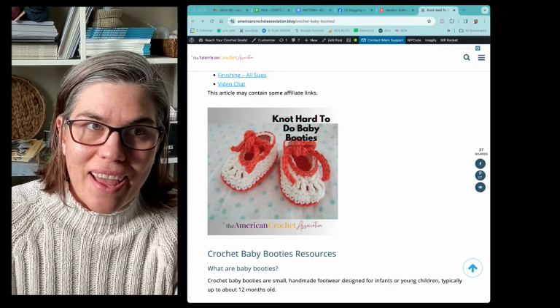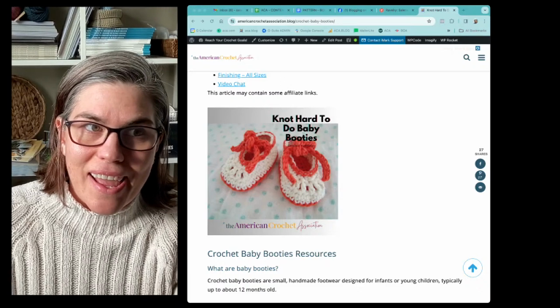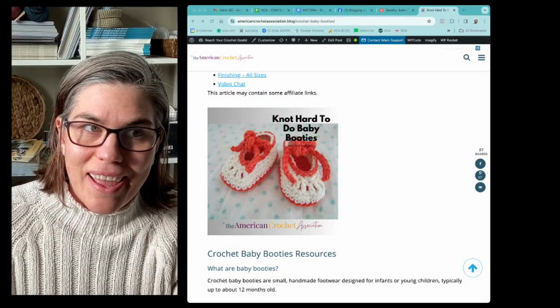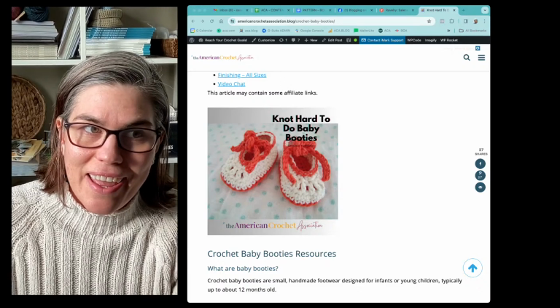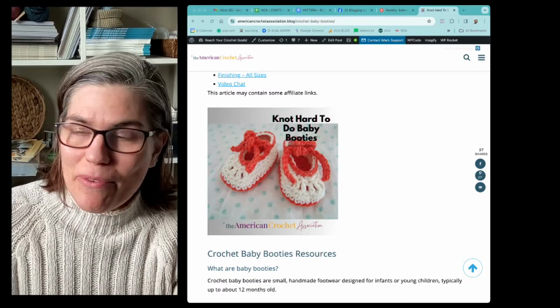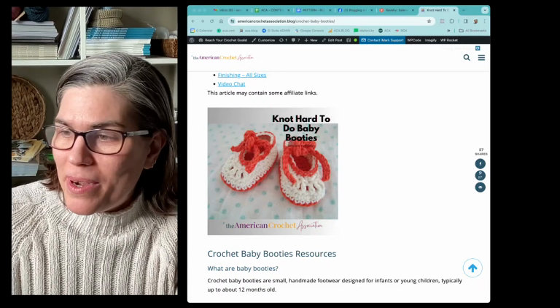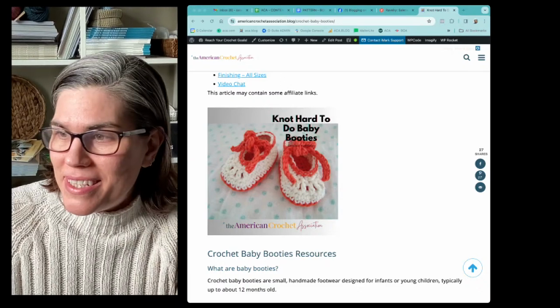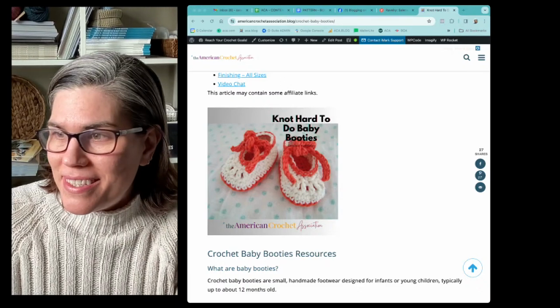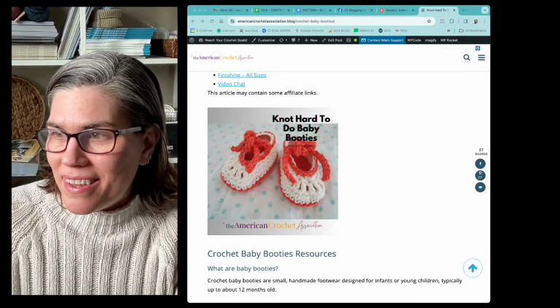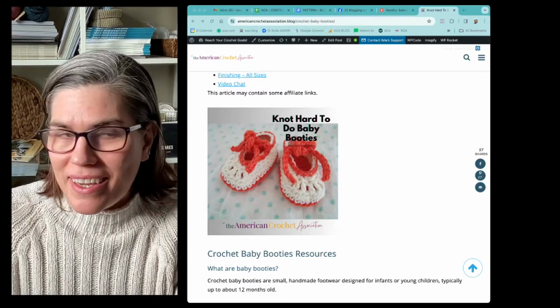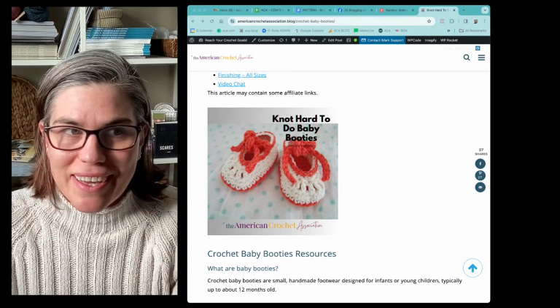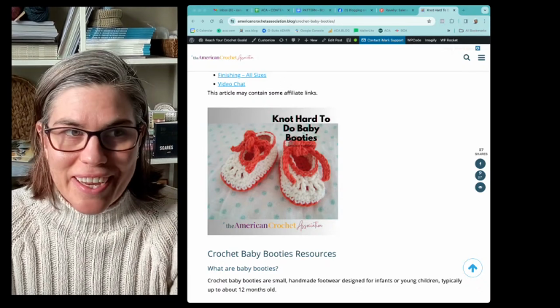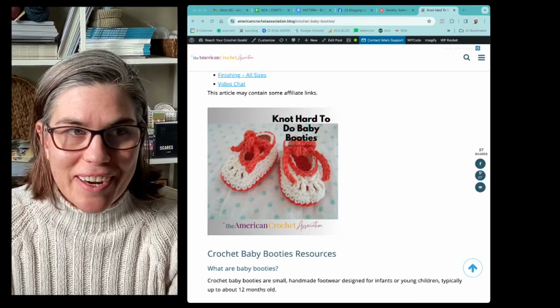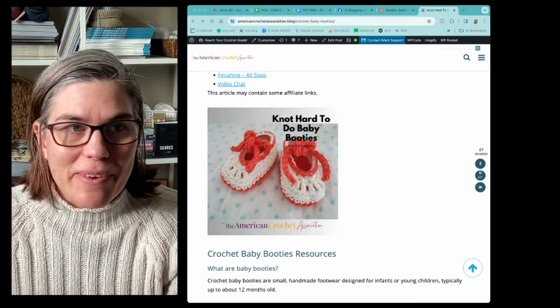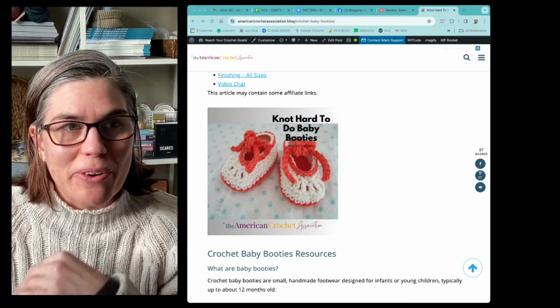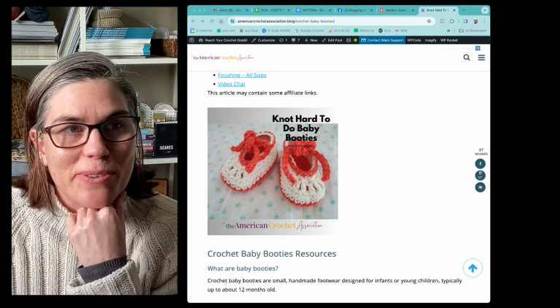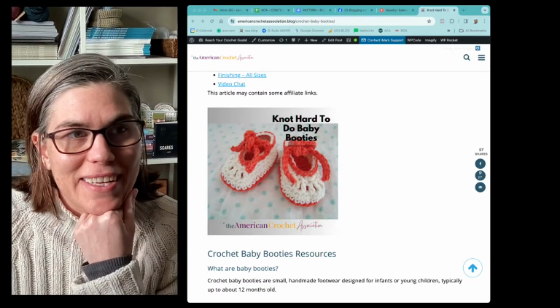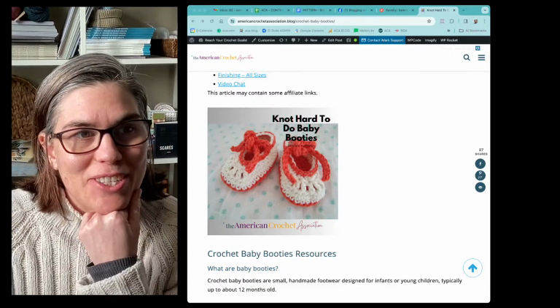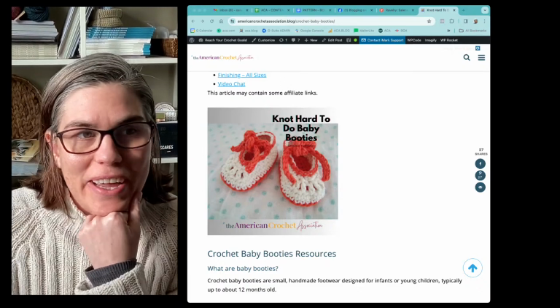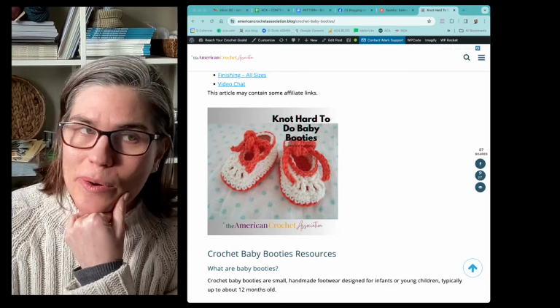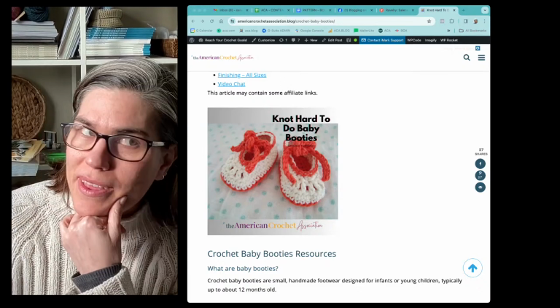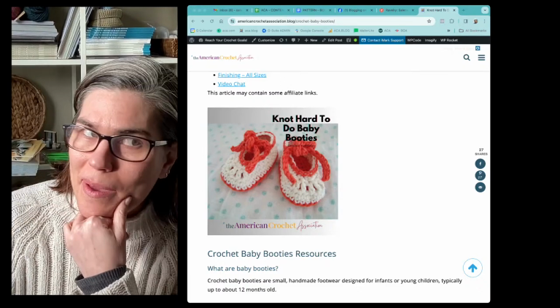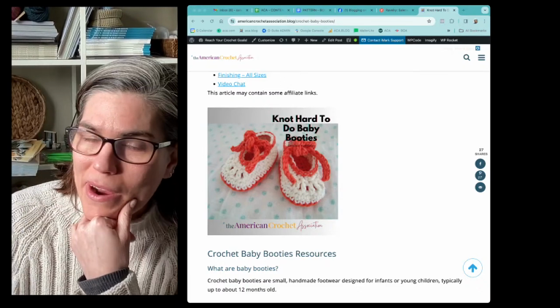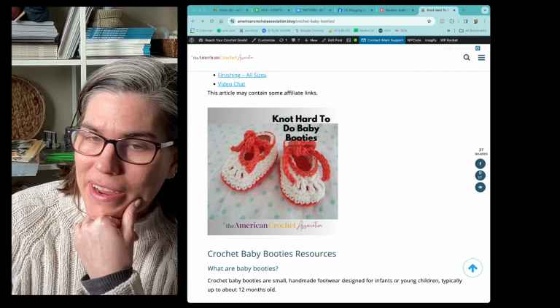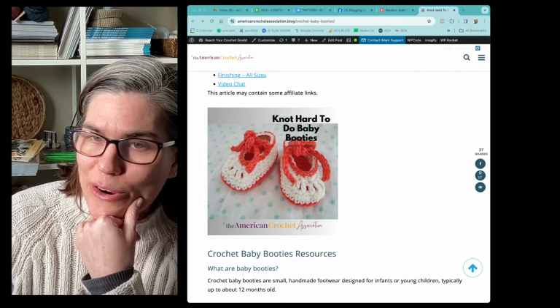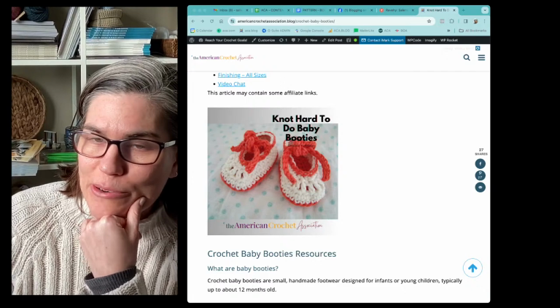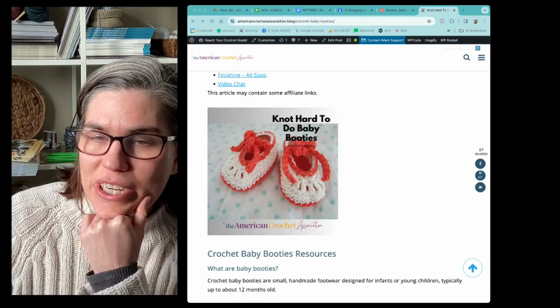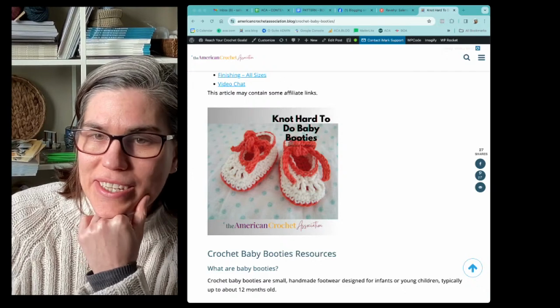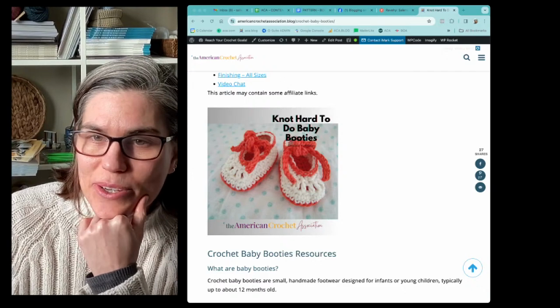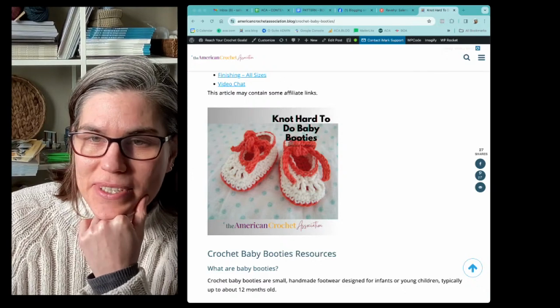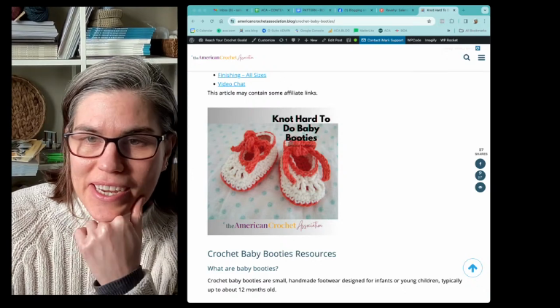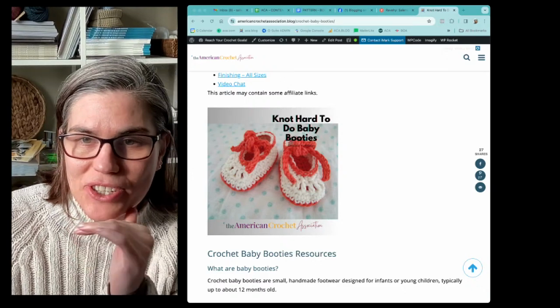Hey, hey, everyone. Selena here, founder, host, lead educator with the American Crochet Association.